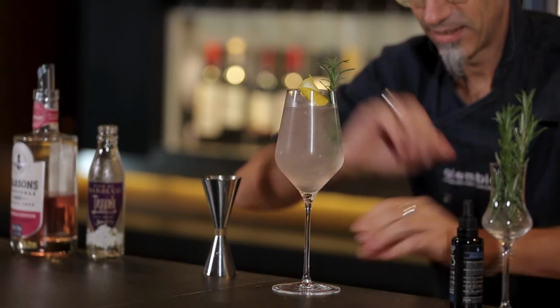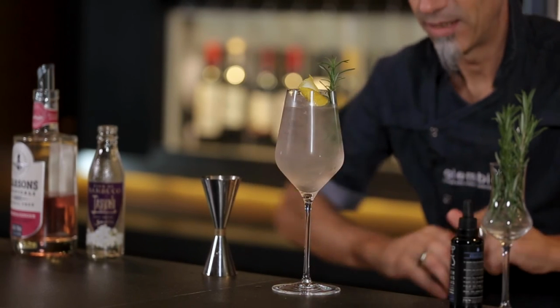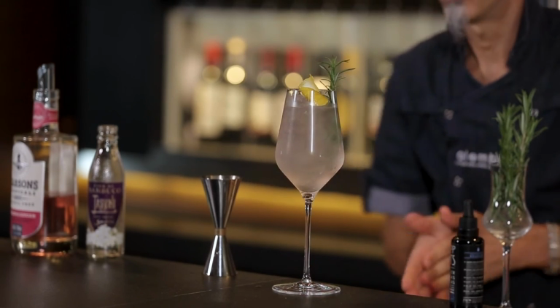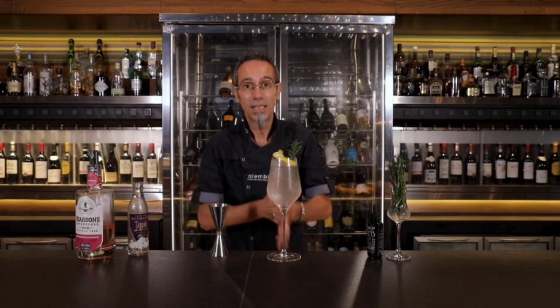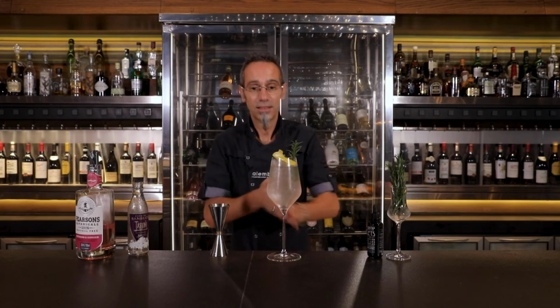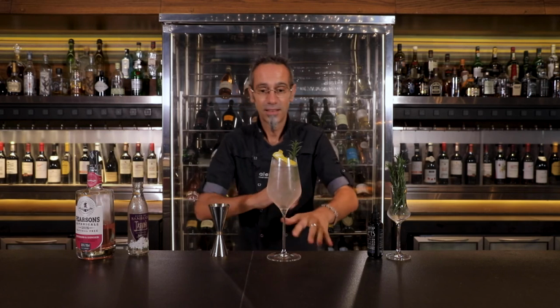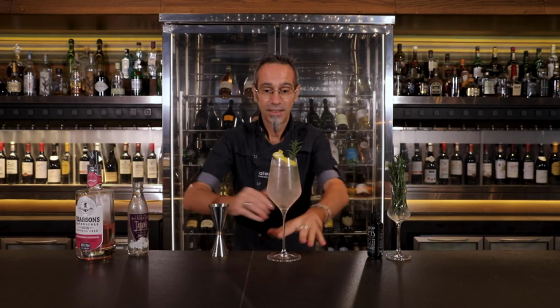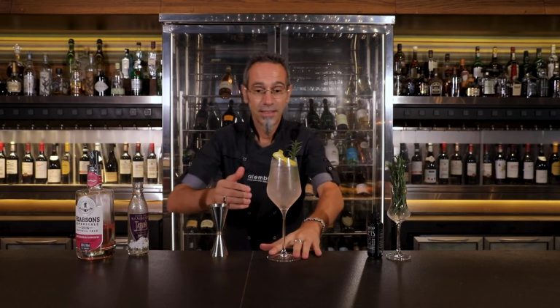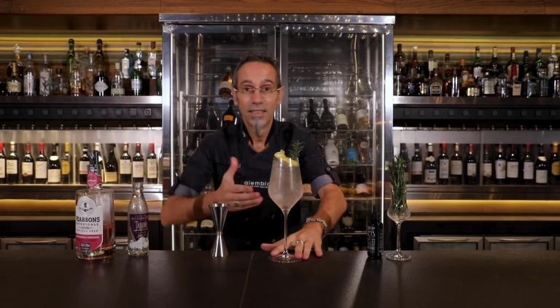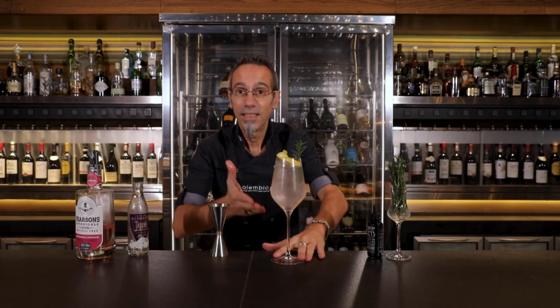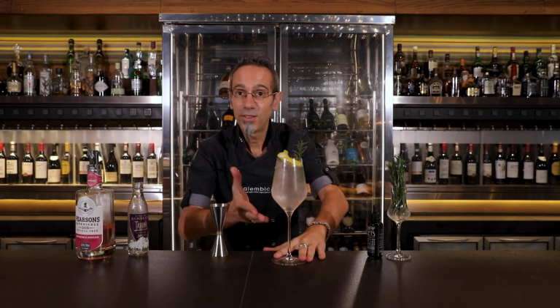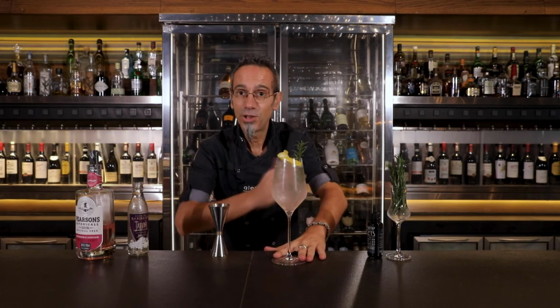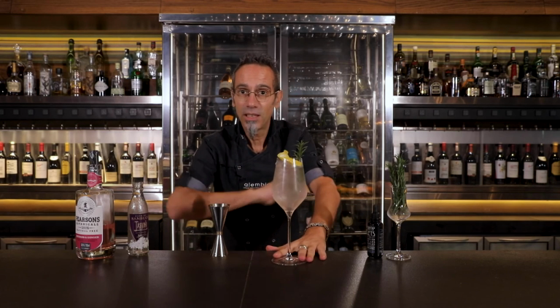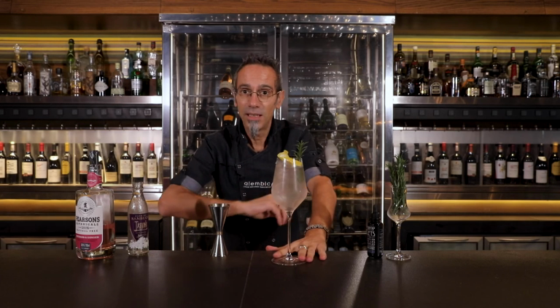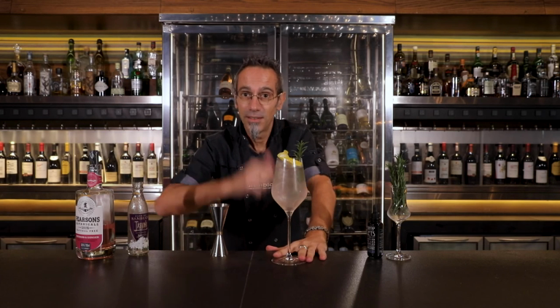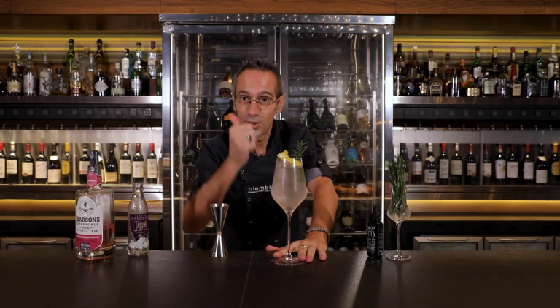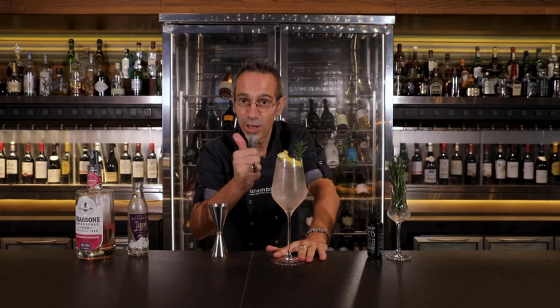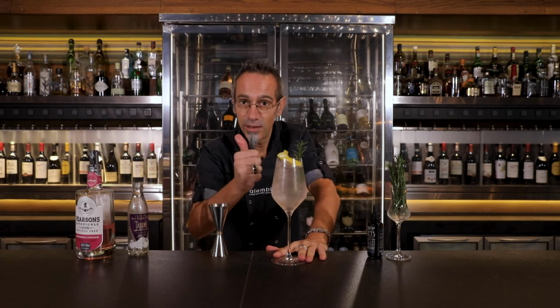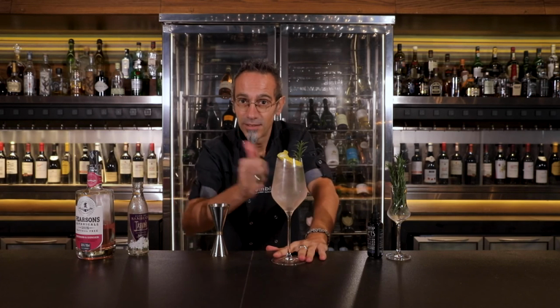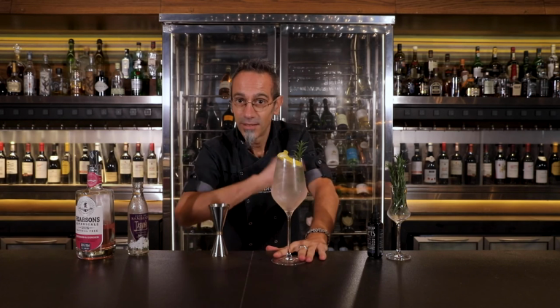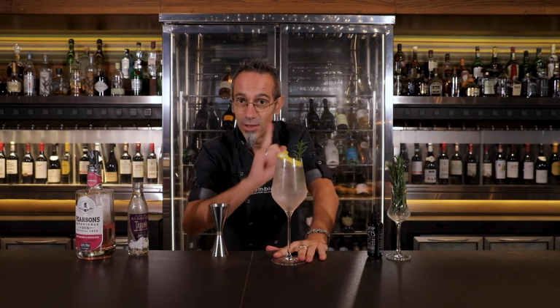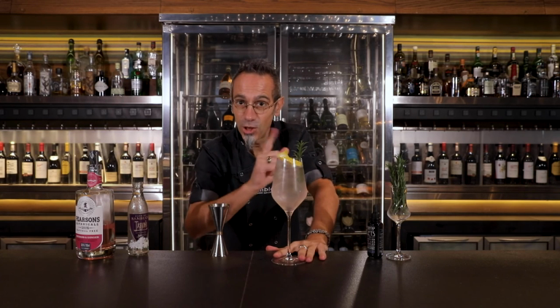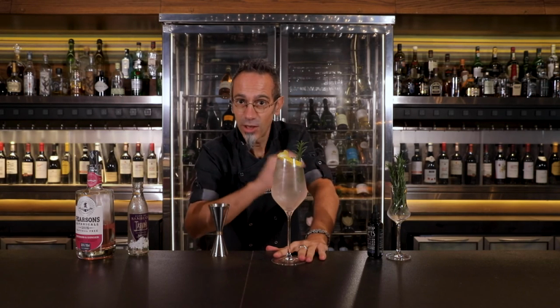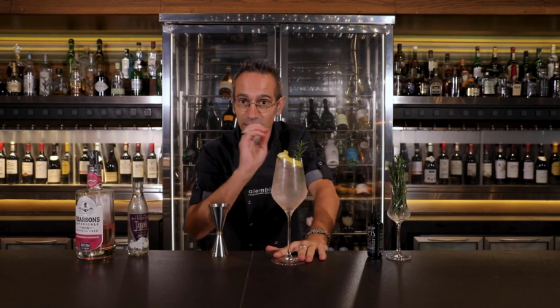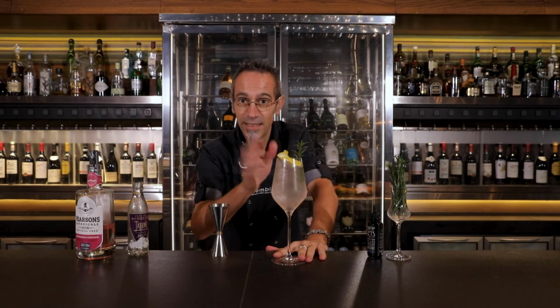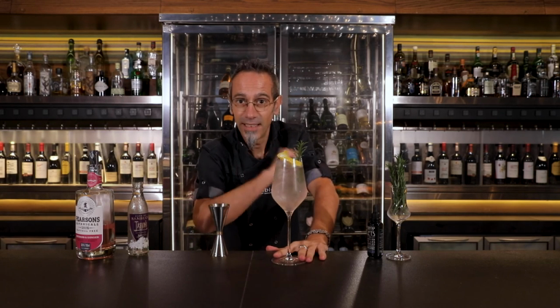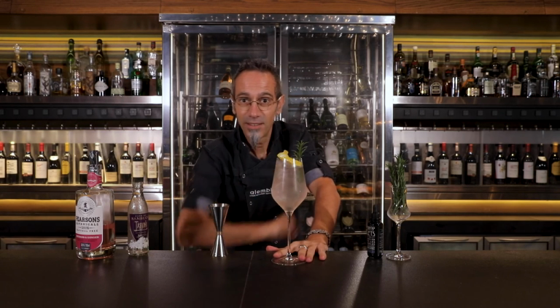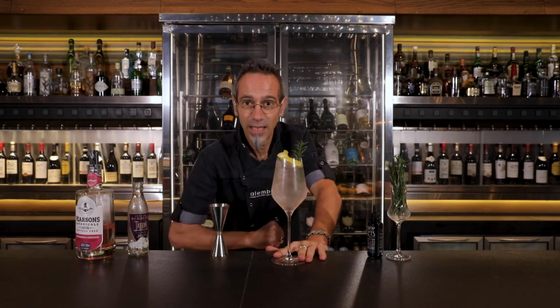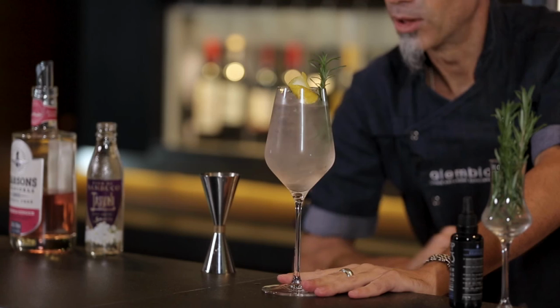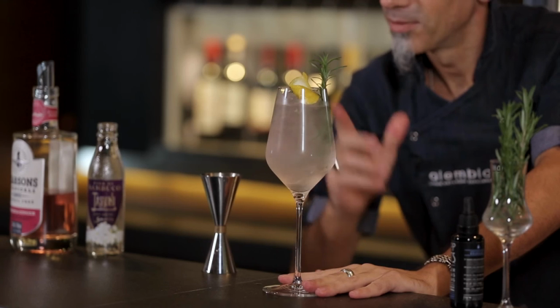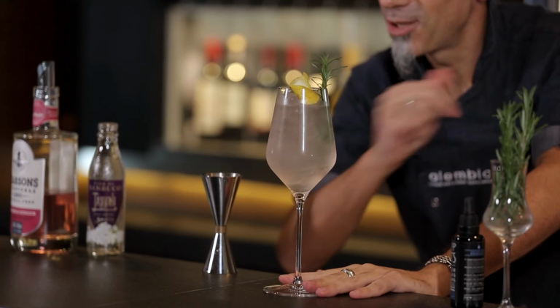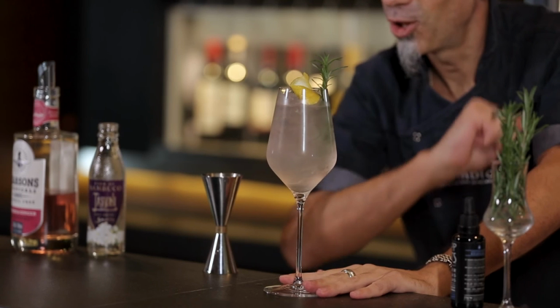Ladies and gentlemen, the gin, the ginger, and the elderflower — enjoy!